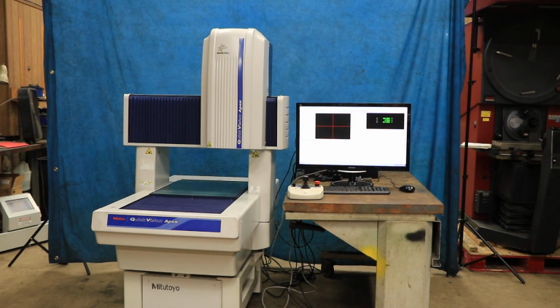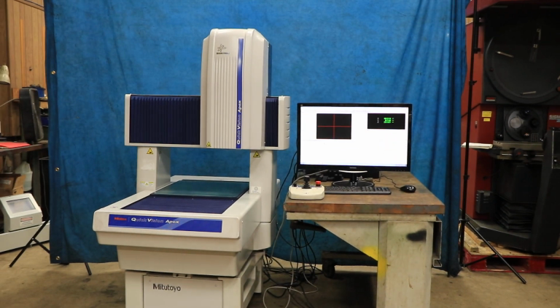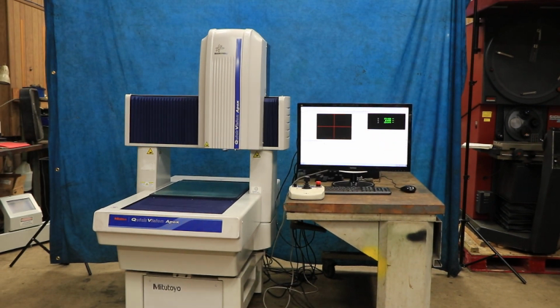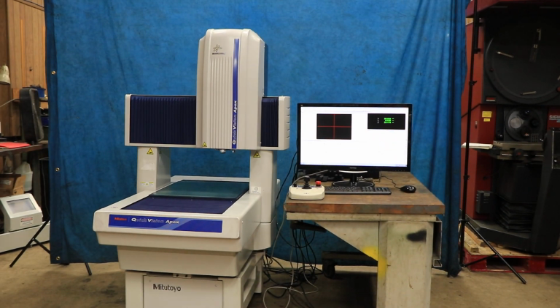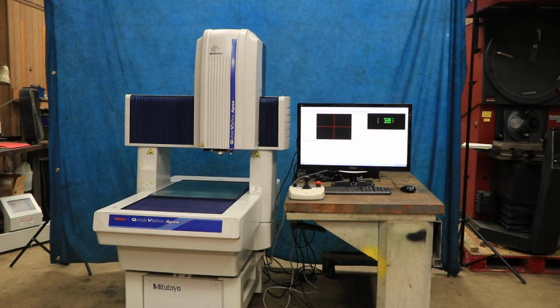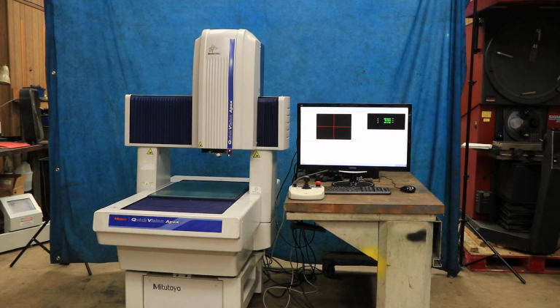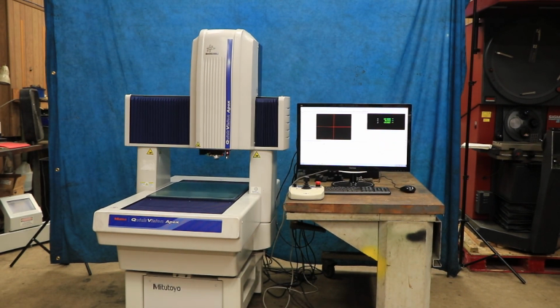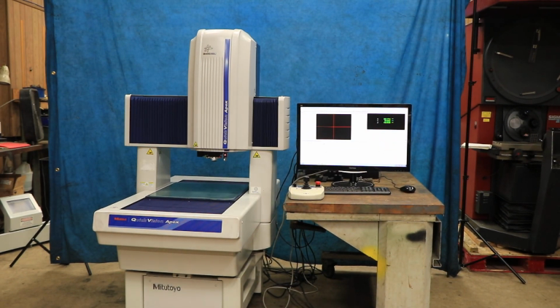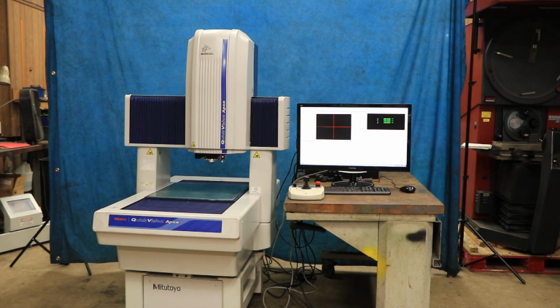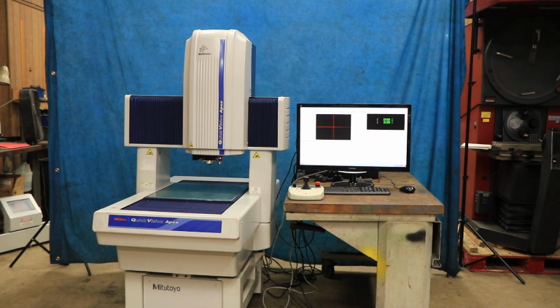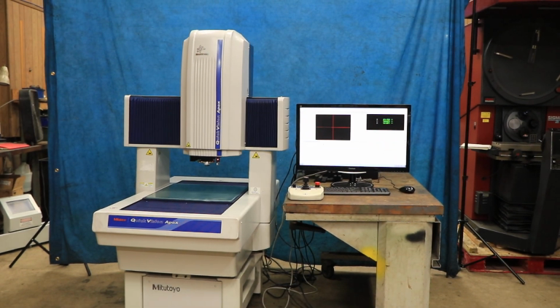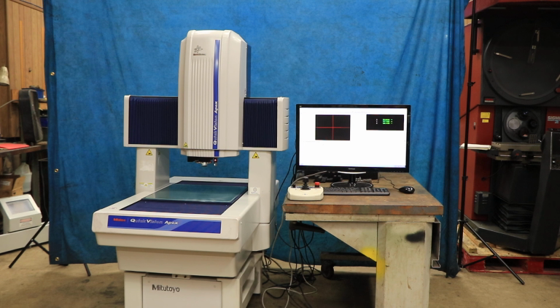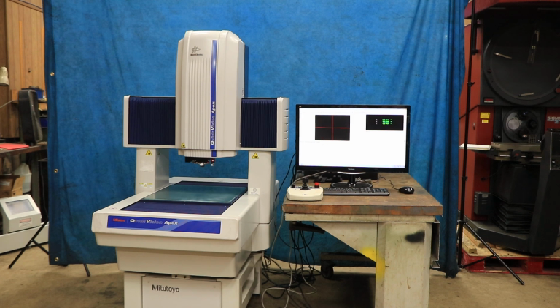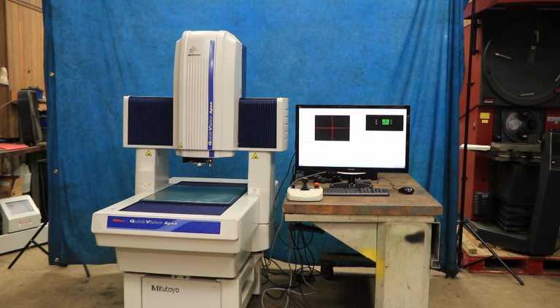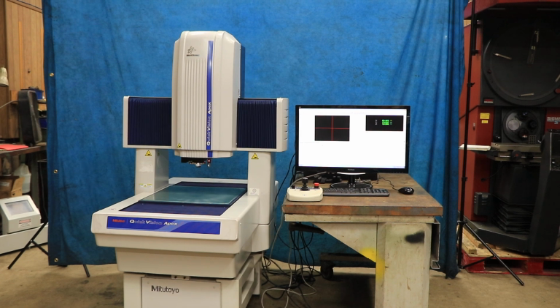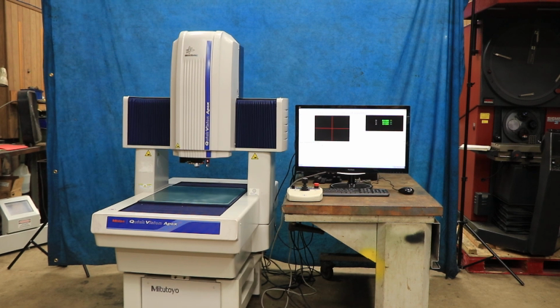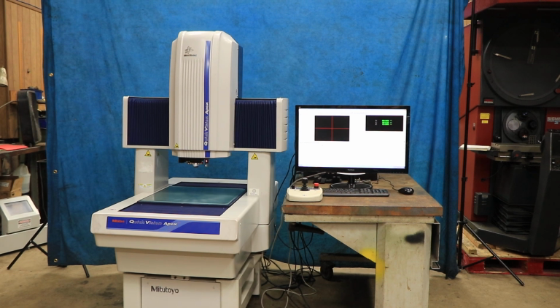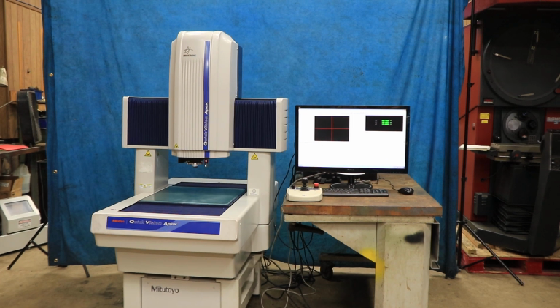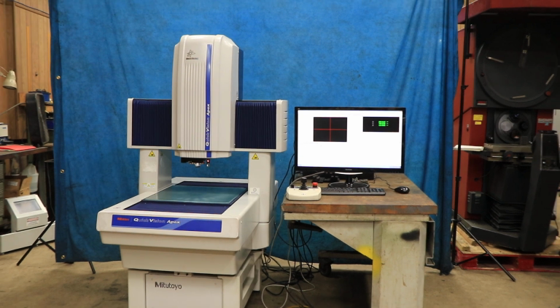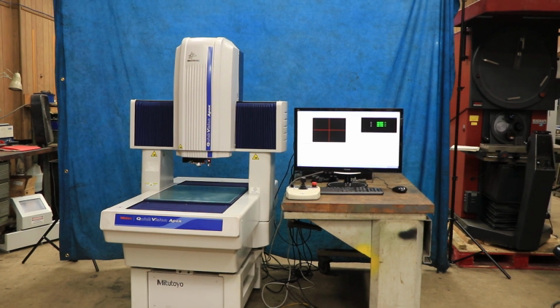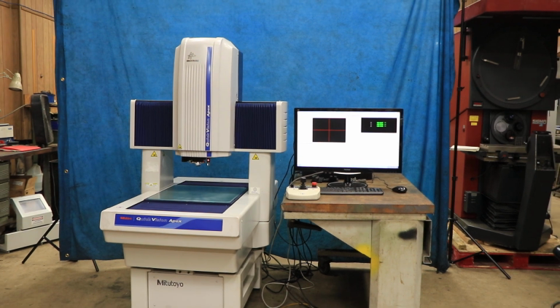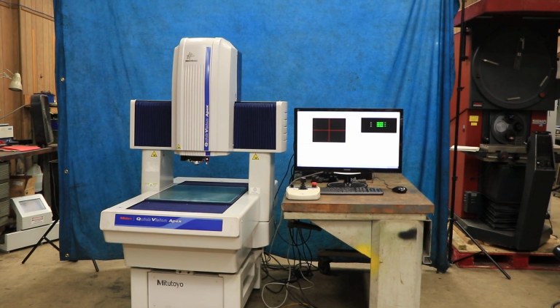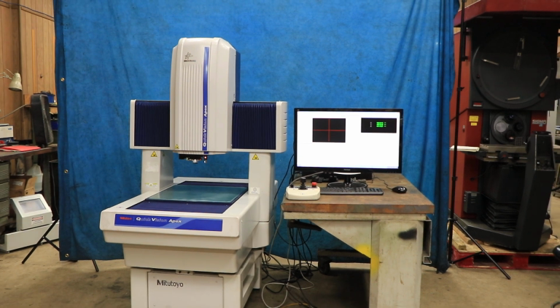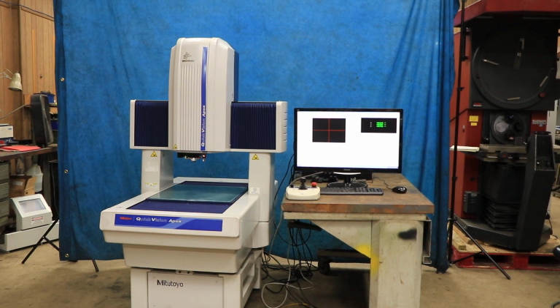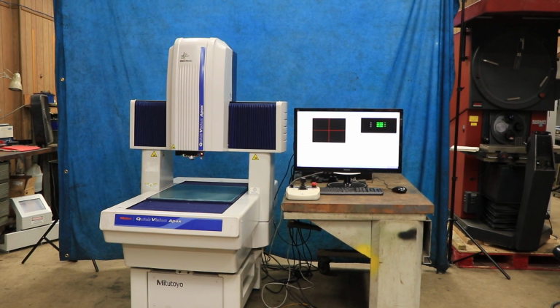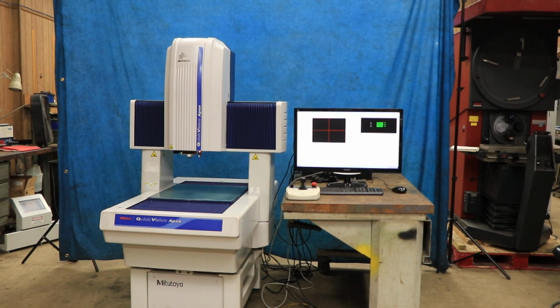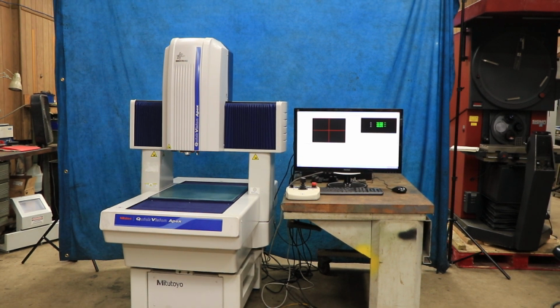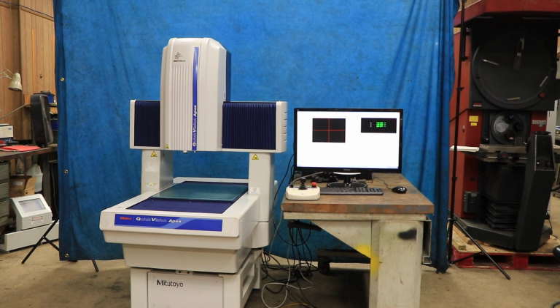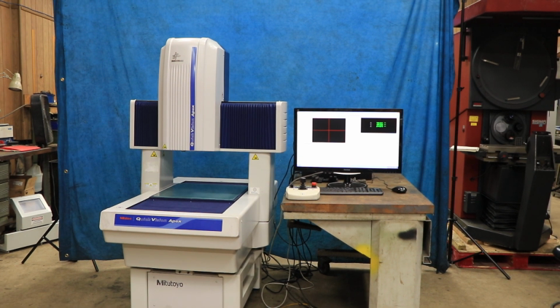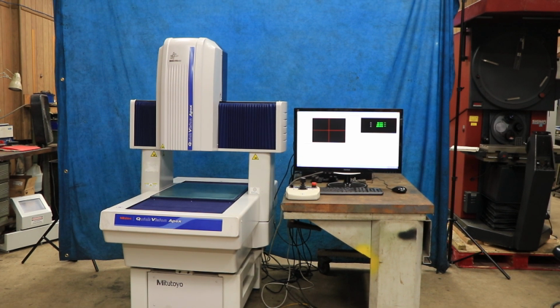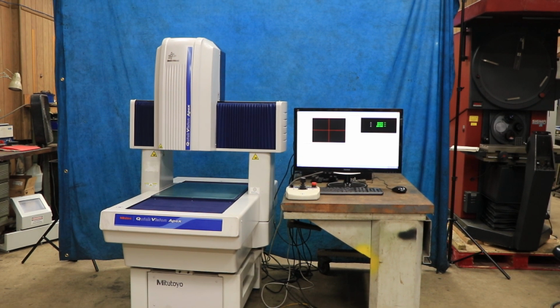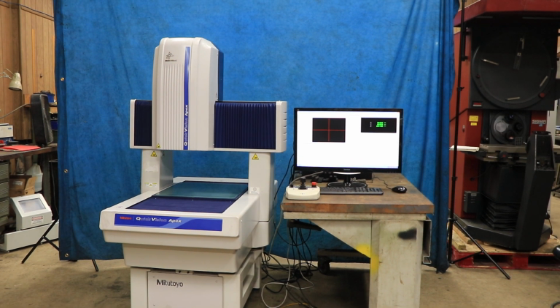This machine does come with a Mitutoyo rotary unit as well, as you can see in the photos.